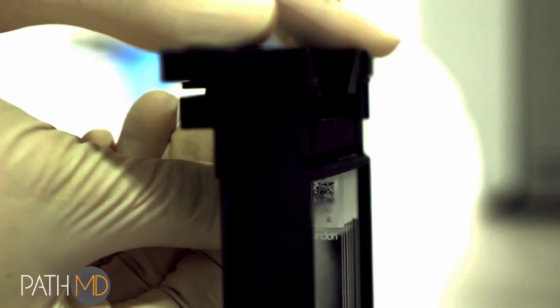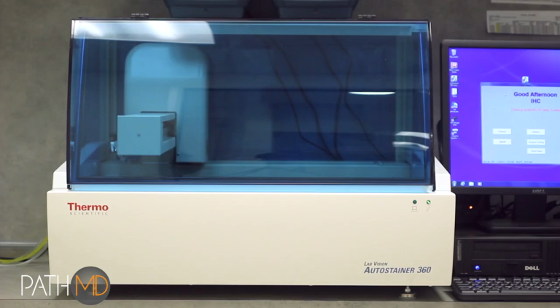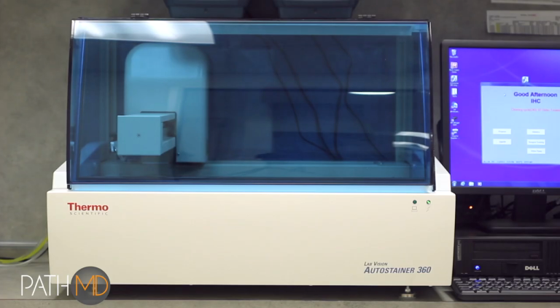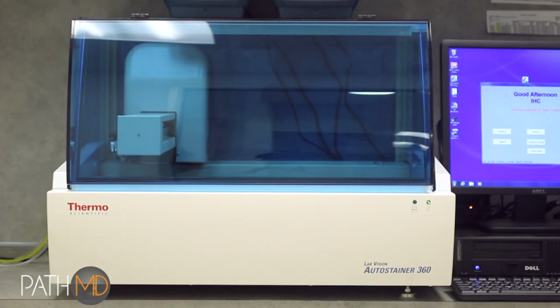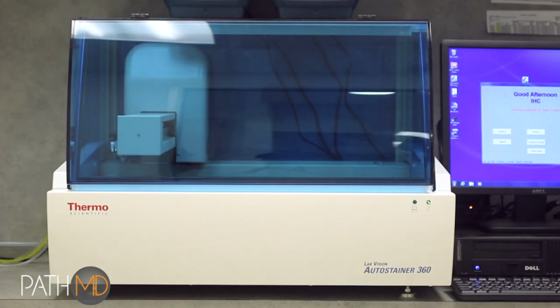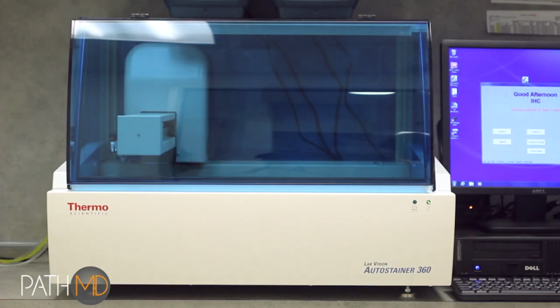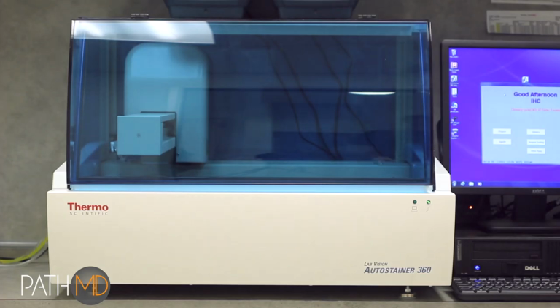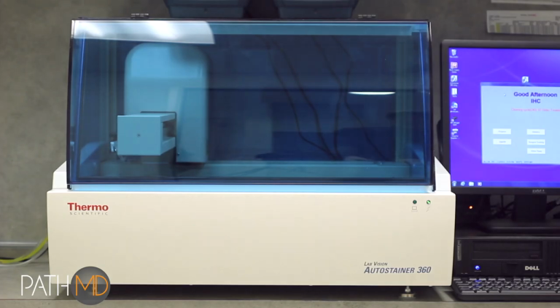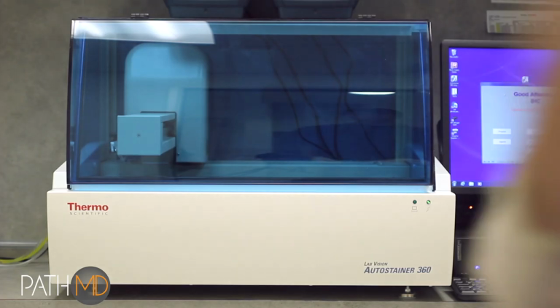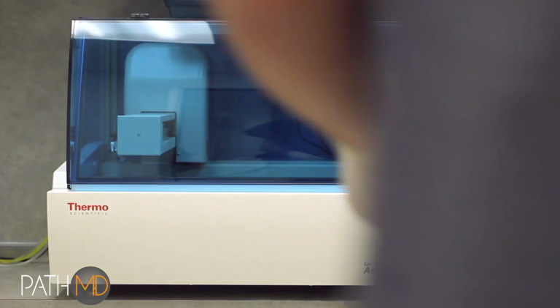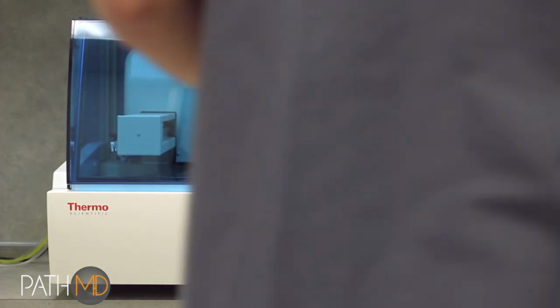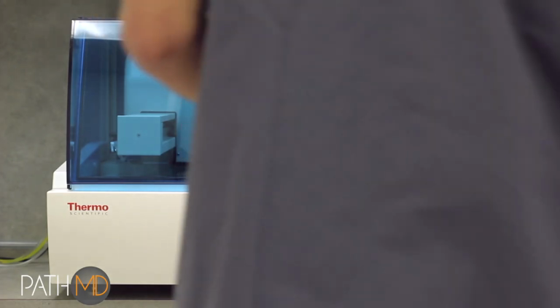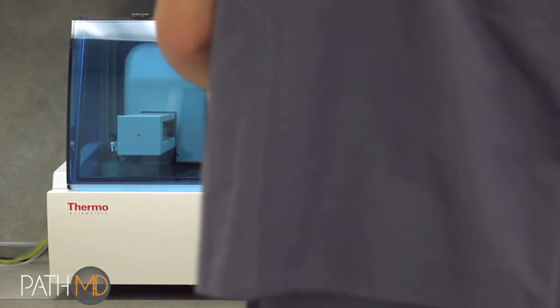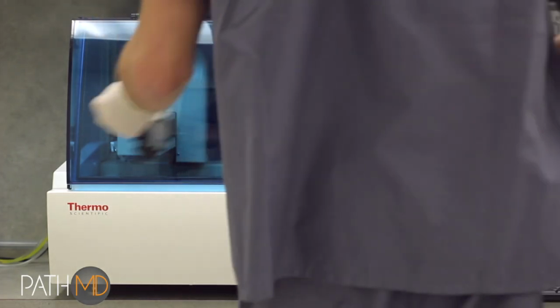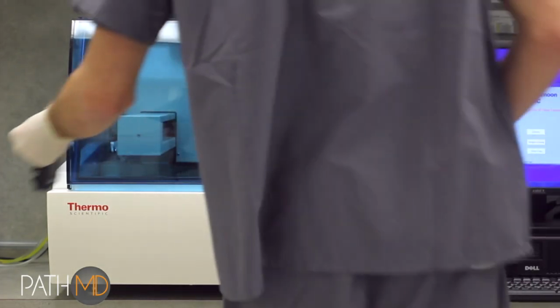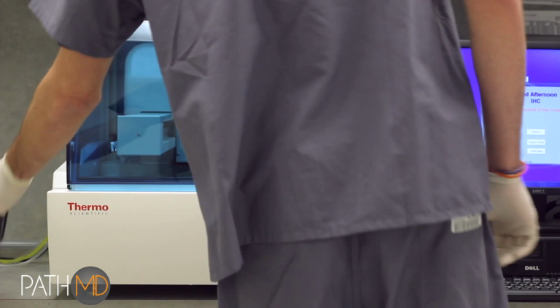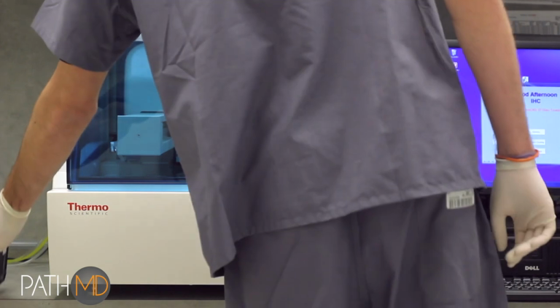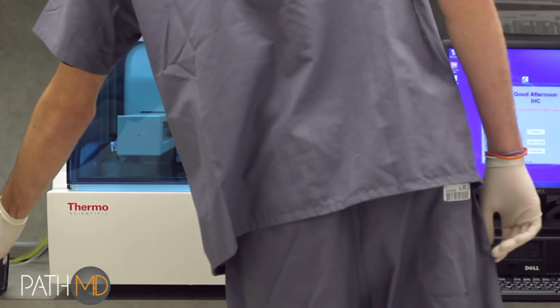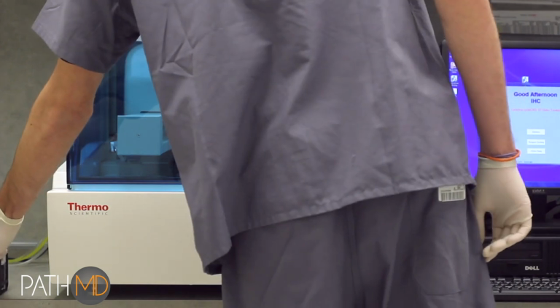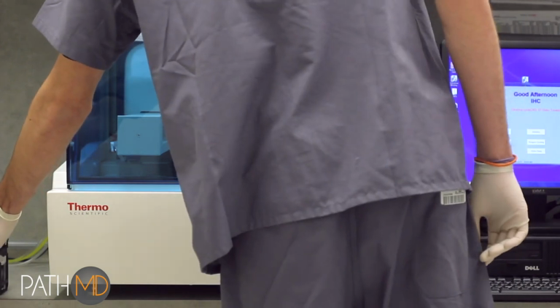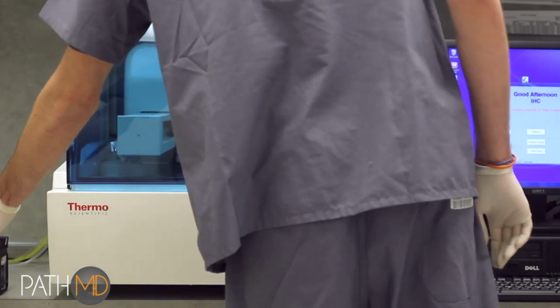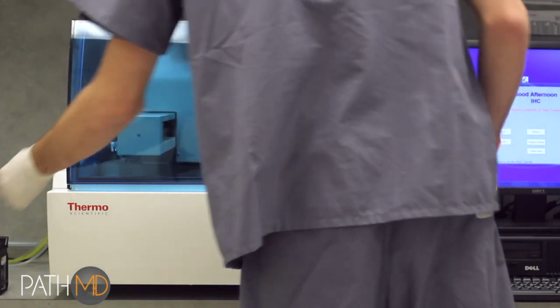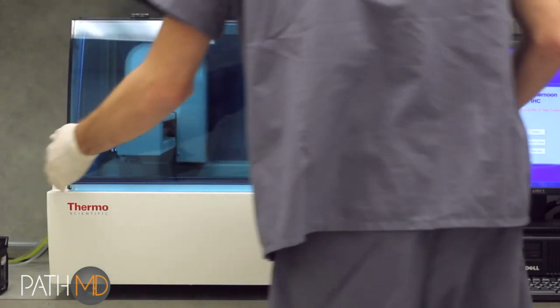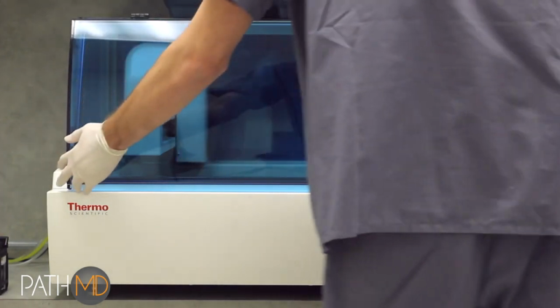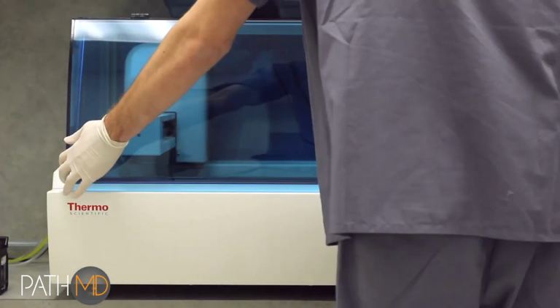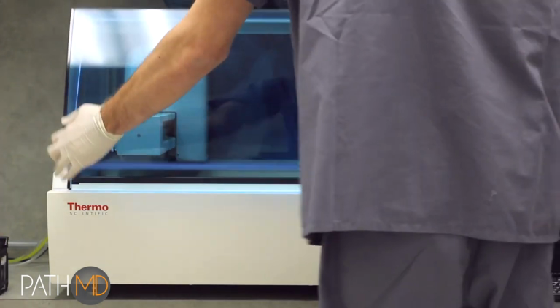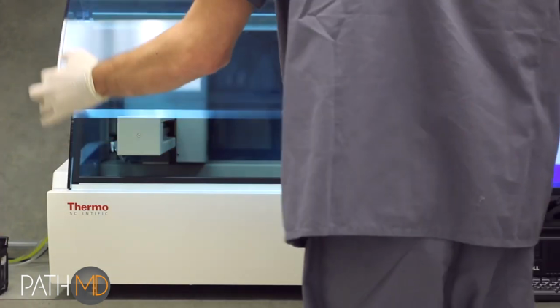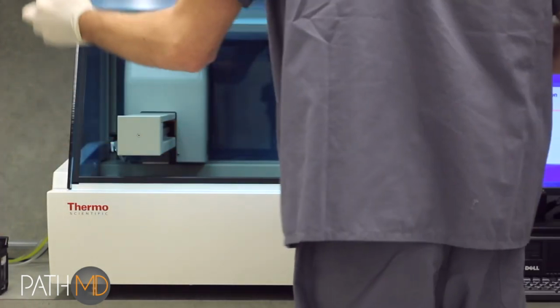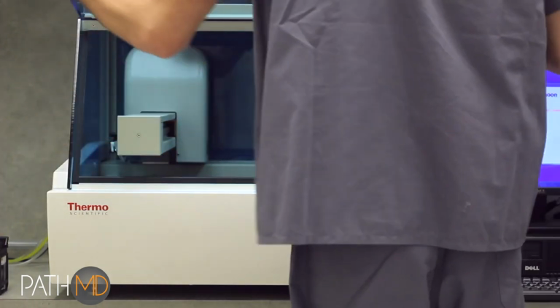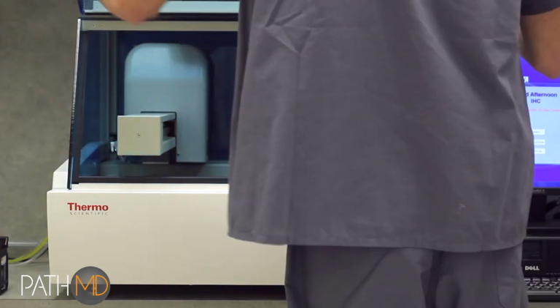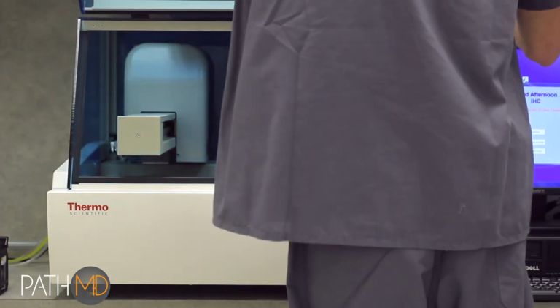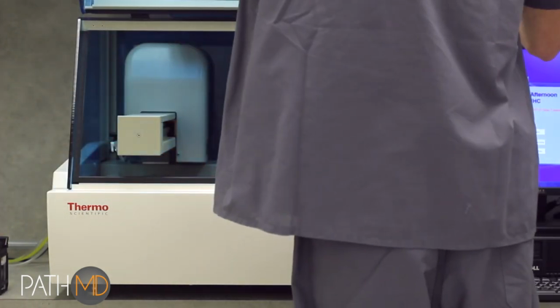For individual antibody stains, we use an advanced immunostainer. Positive barcode control is maintained over the patient's slide throughout.